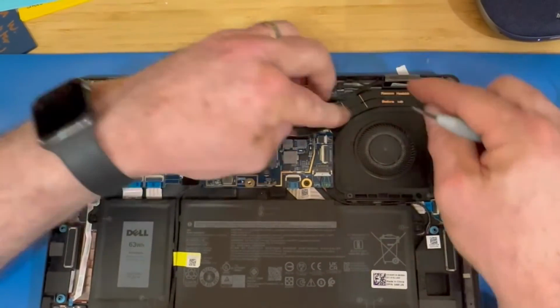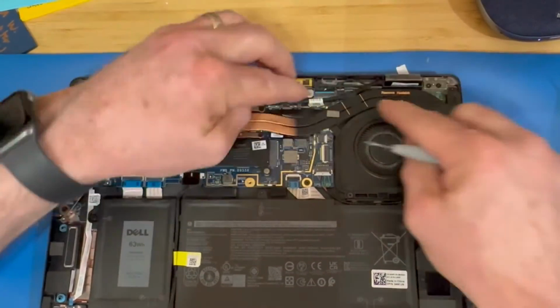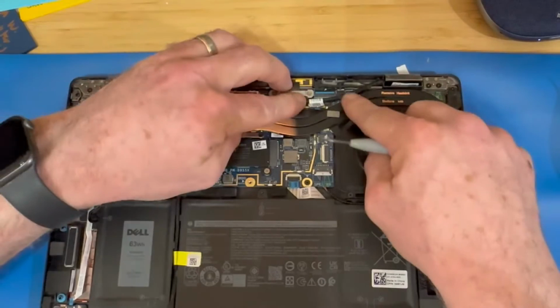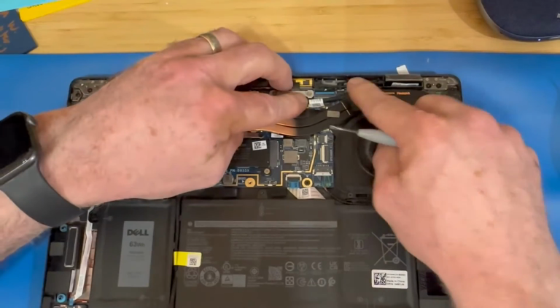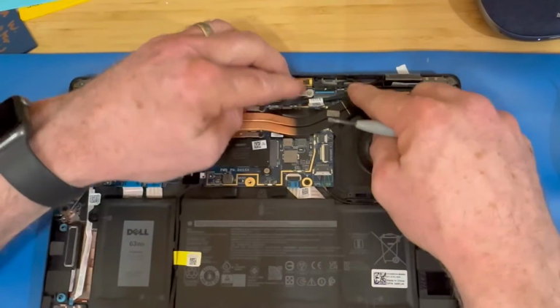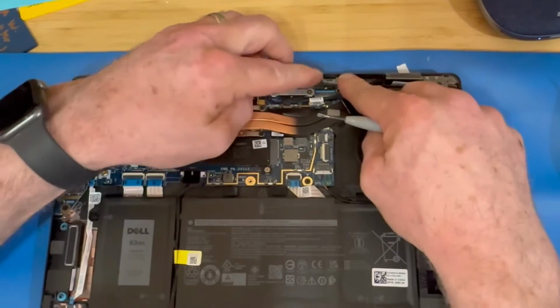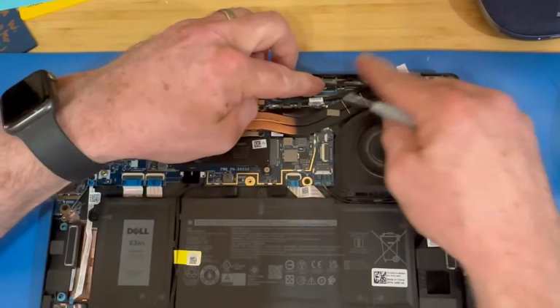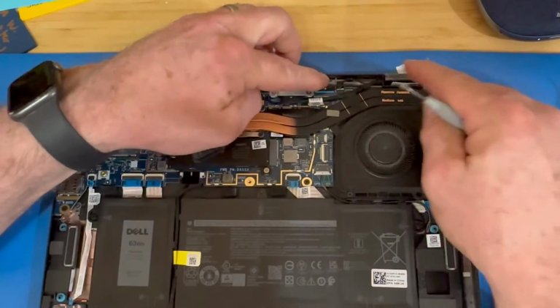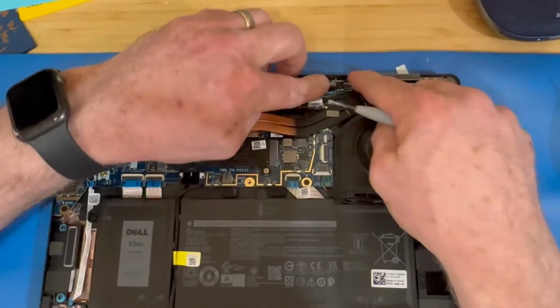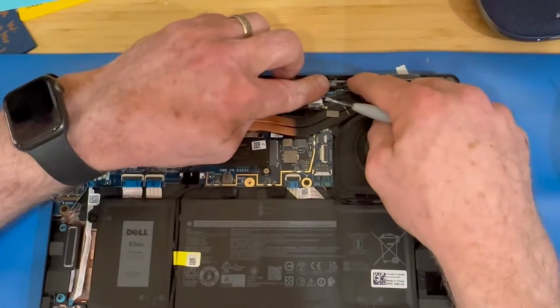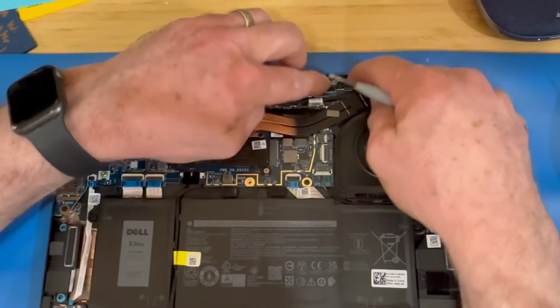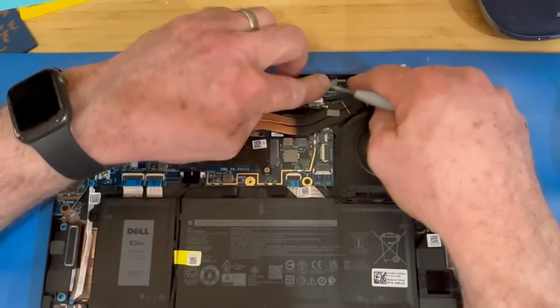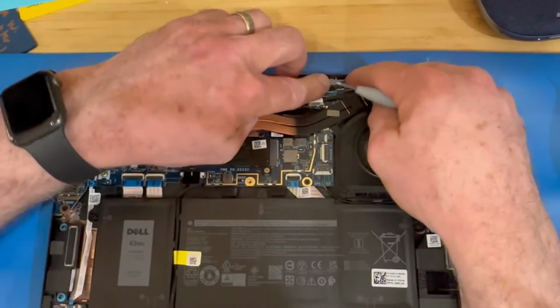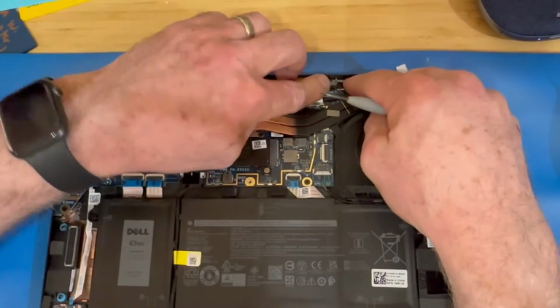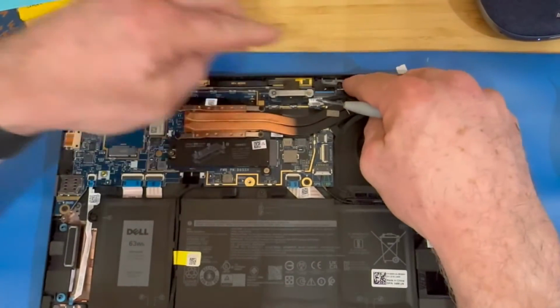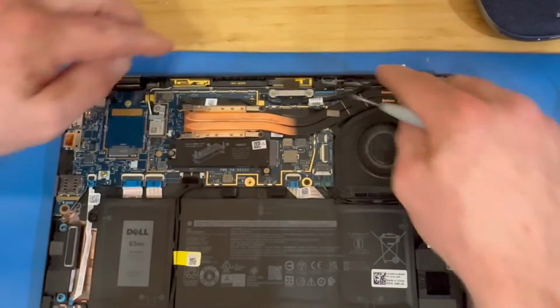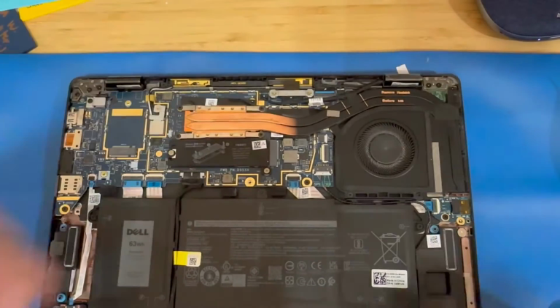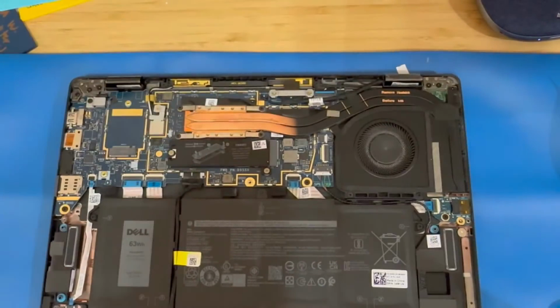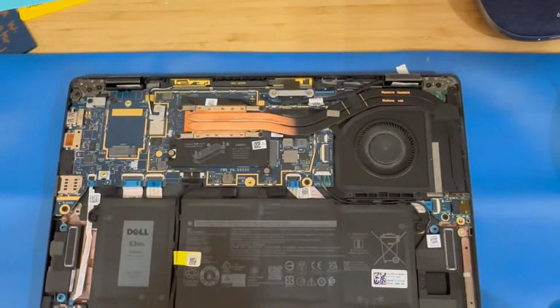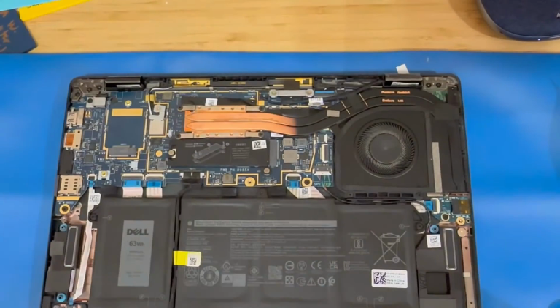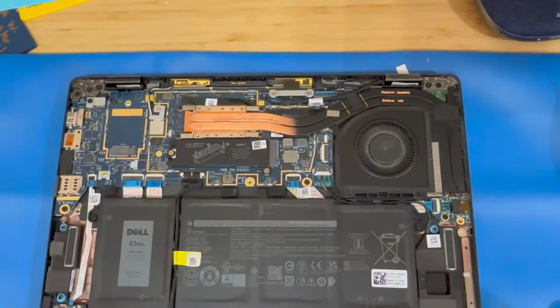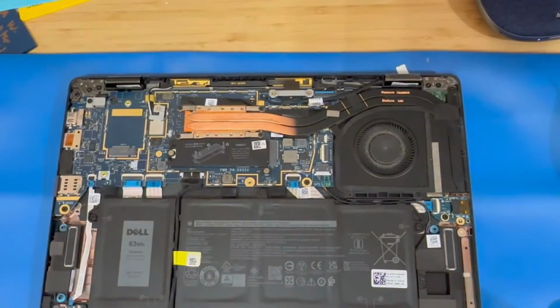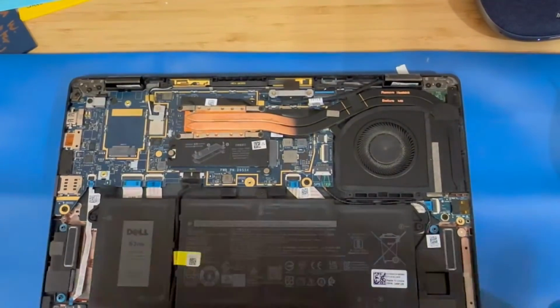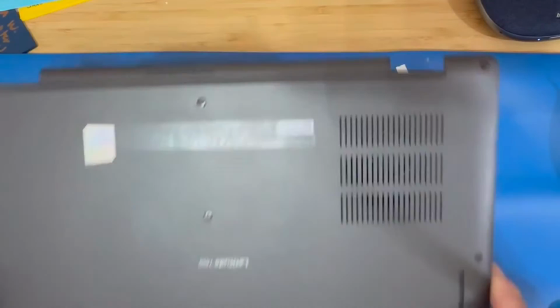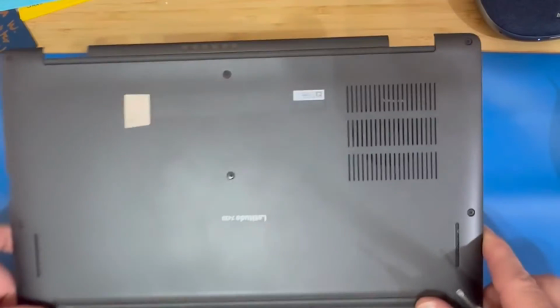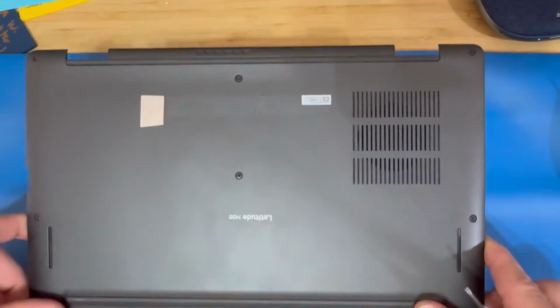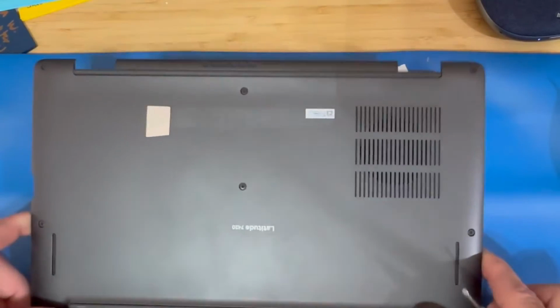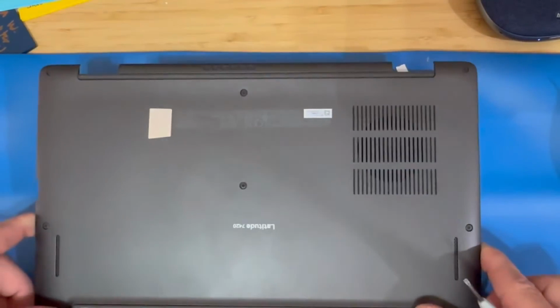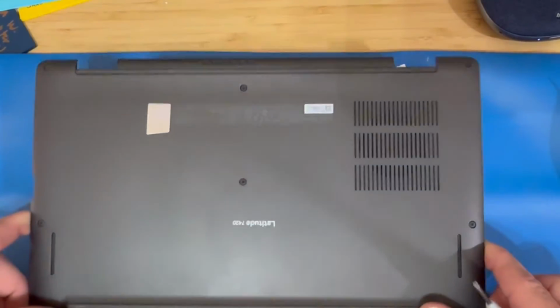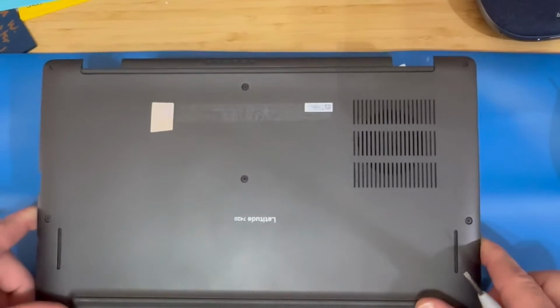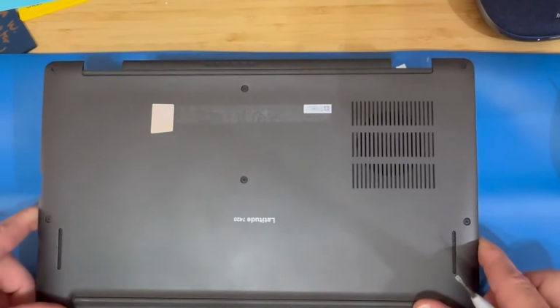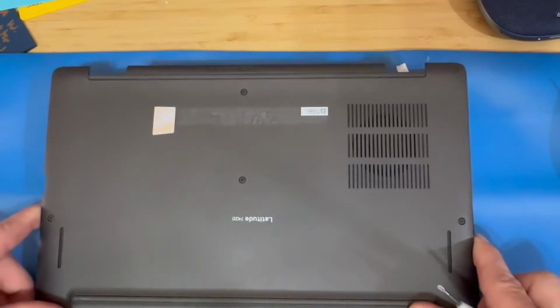That about wraps this one up. Reapply your bottom cover and re-tighten your screws. Do not over-tighten them — they only need to be snug.